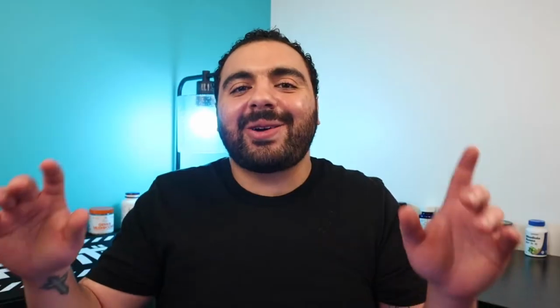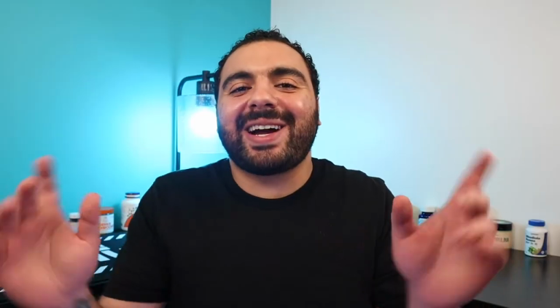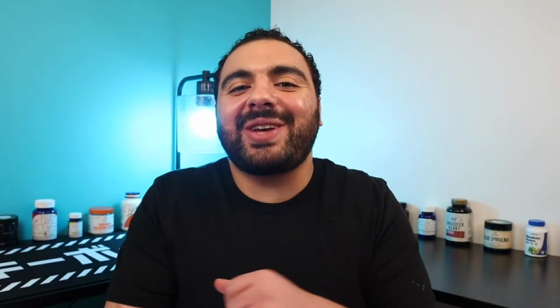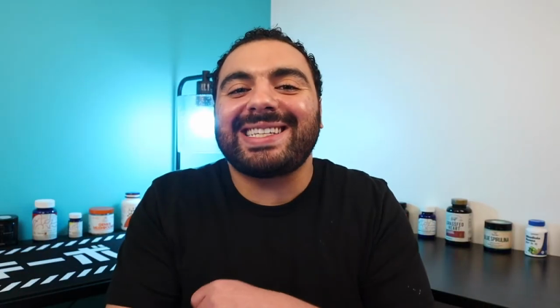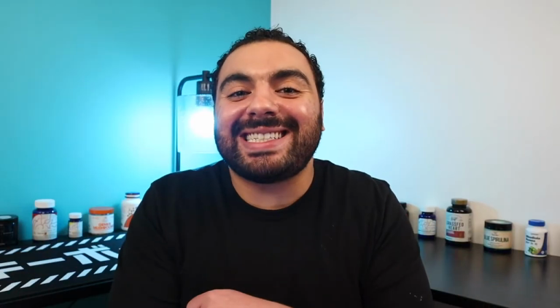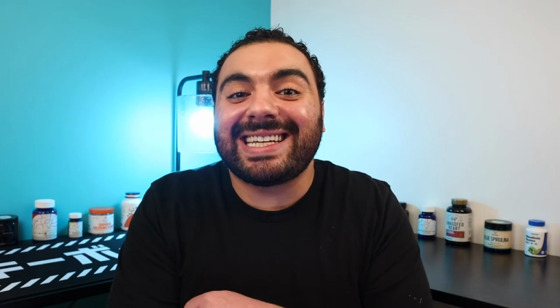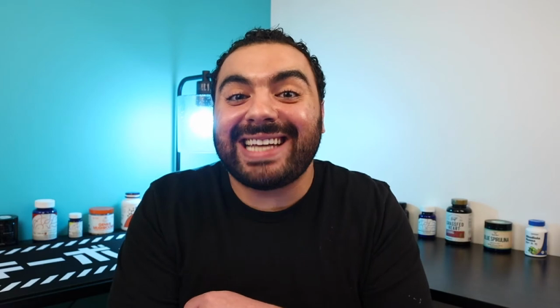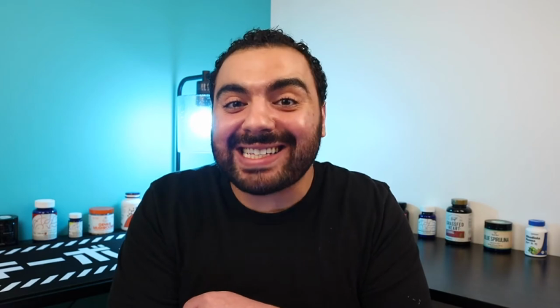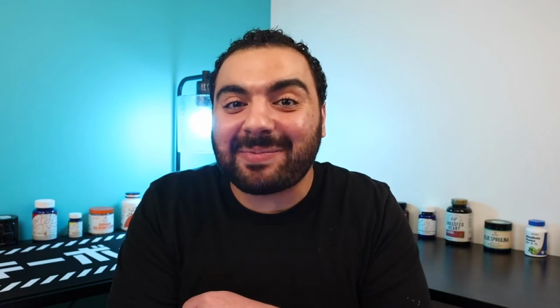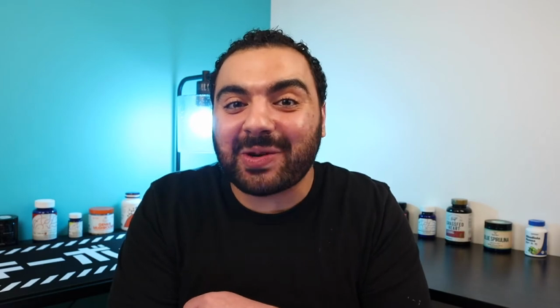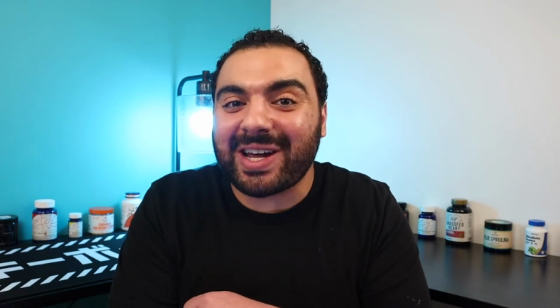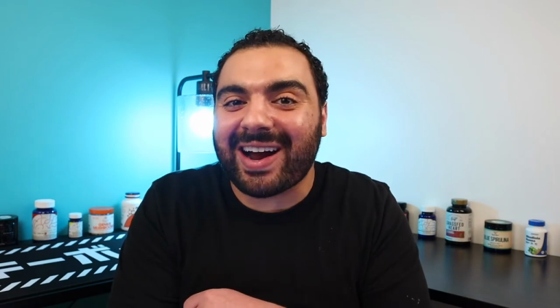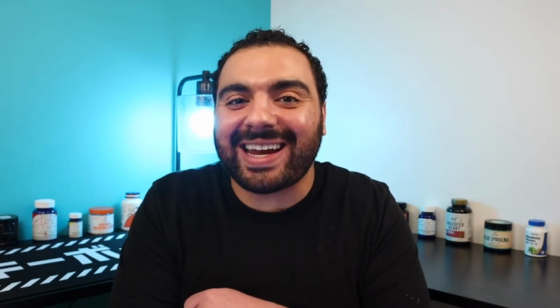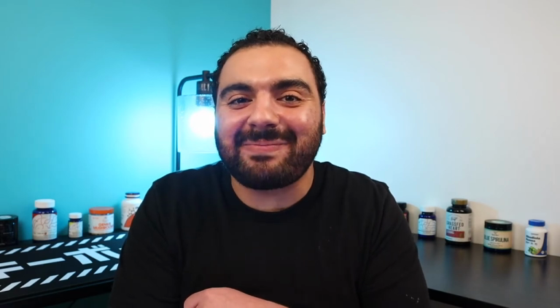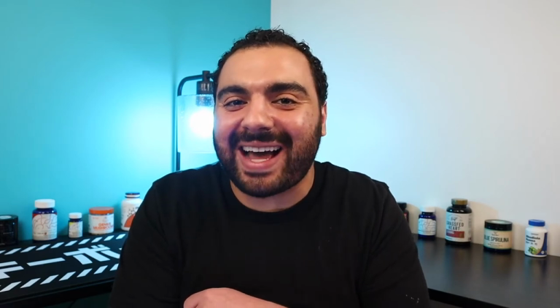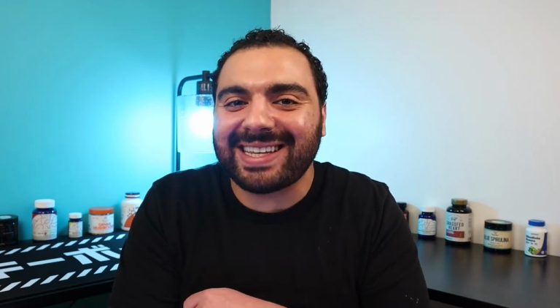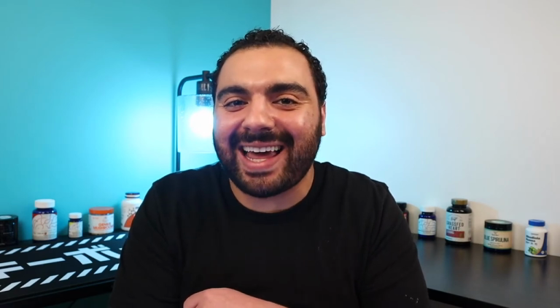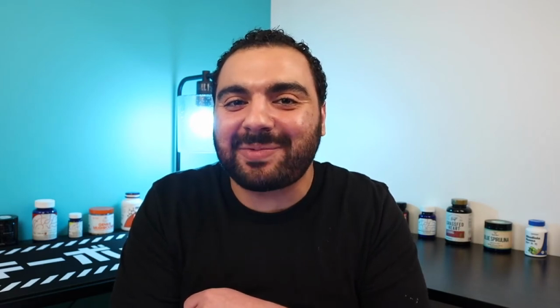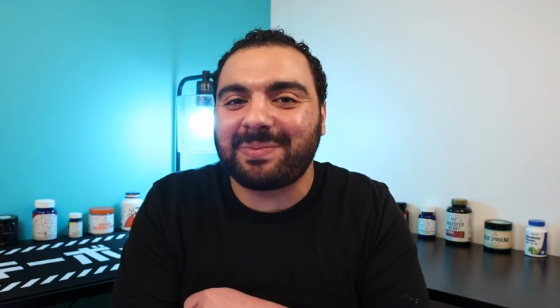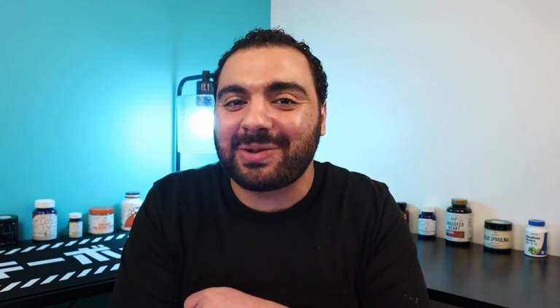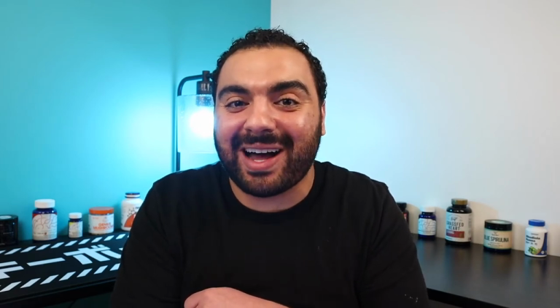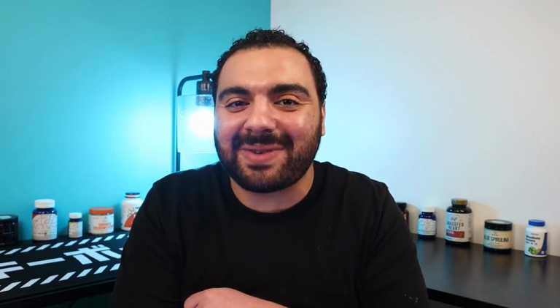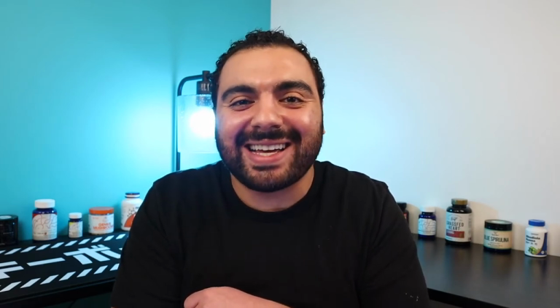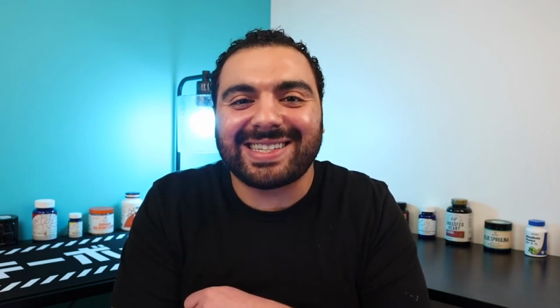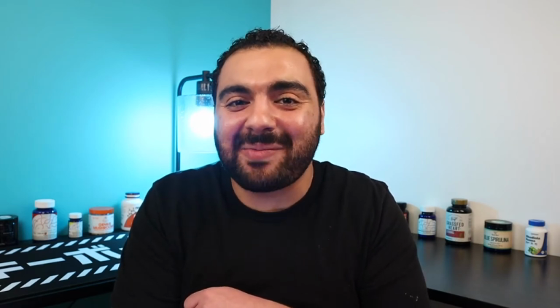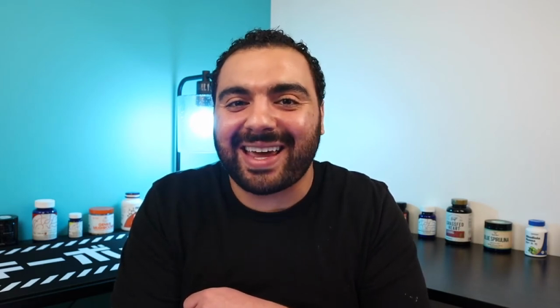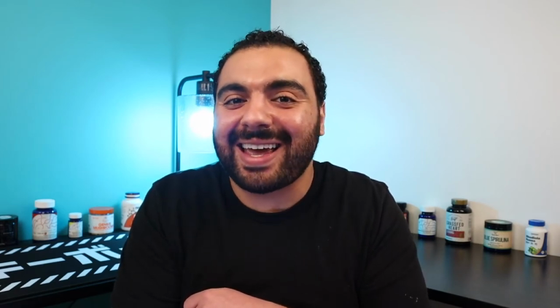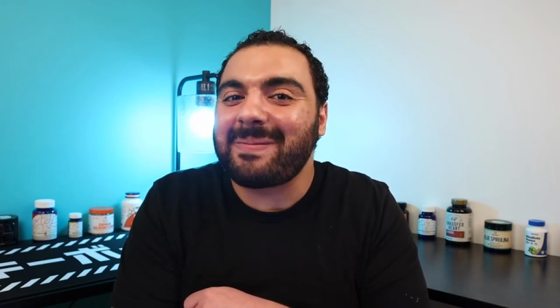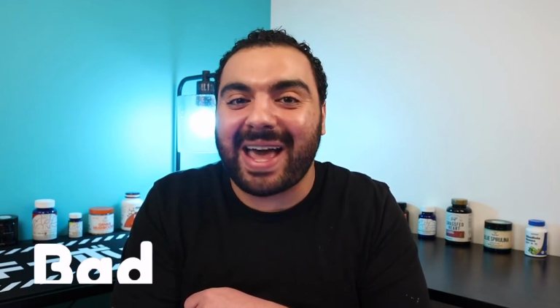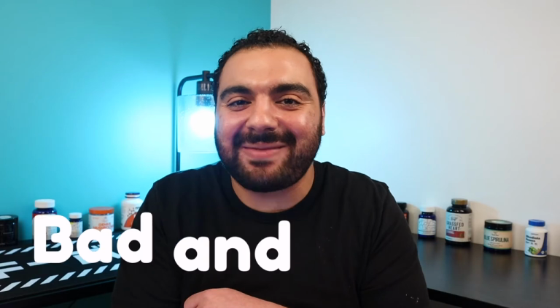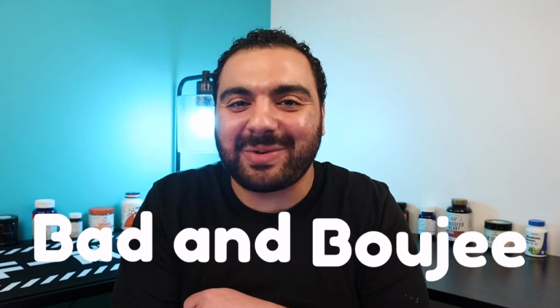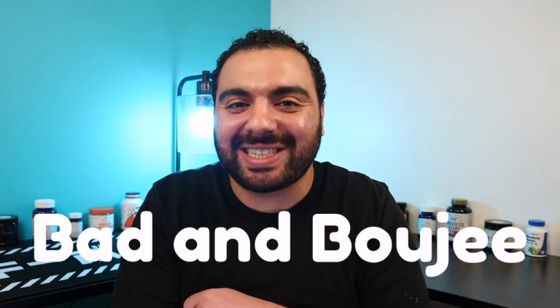Alright, you guys, in today's episode we are heading back to the lab to brew up something bad and bougie.